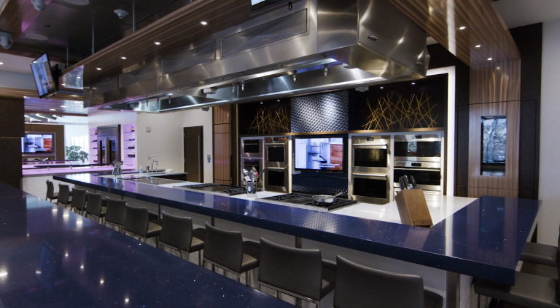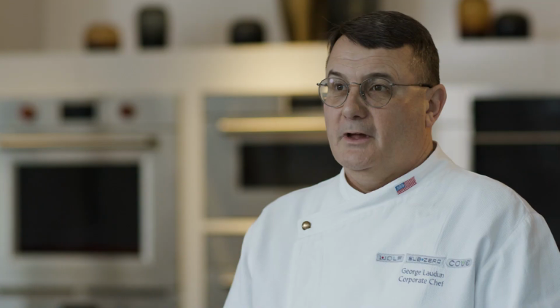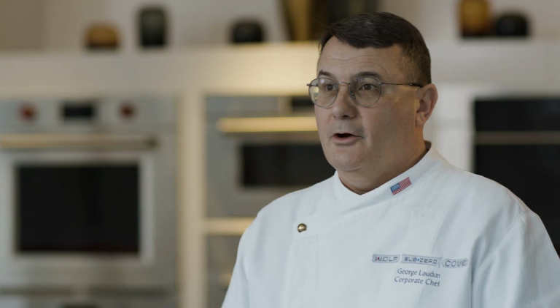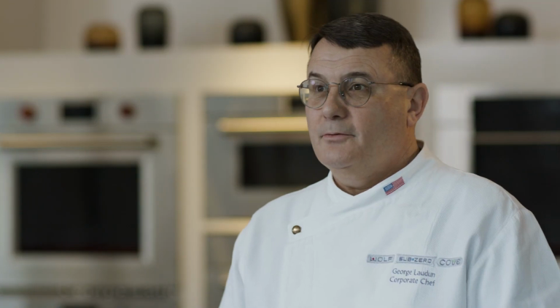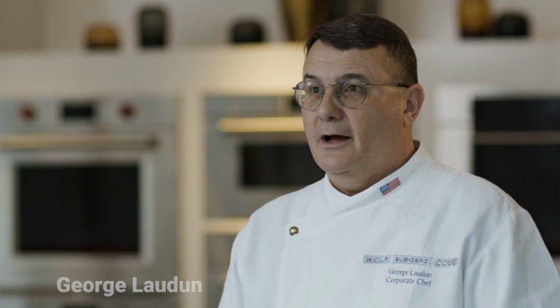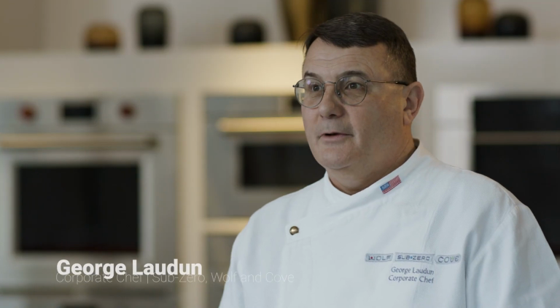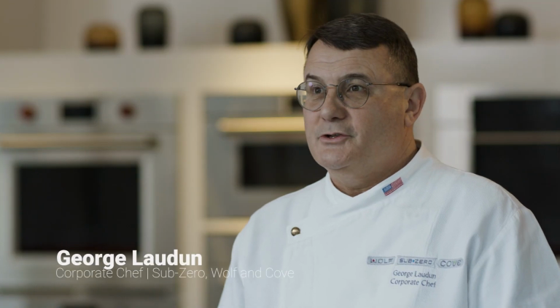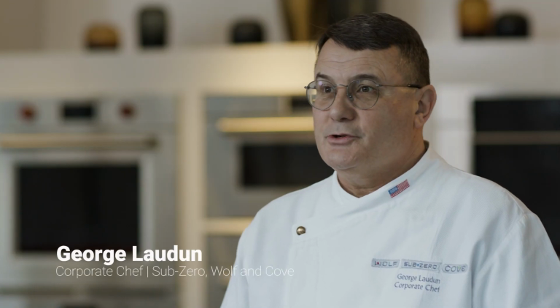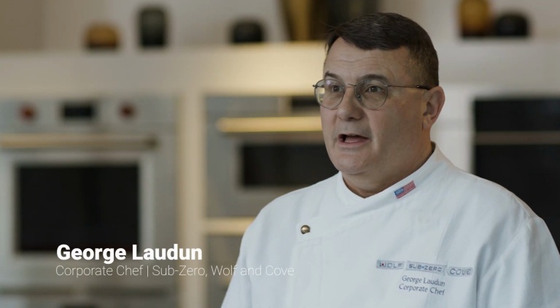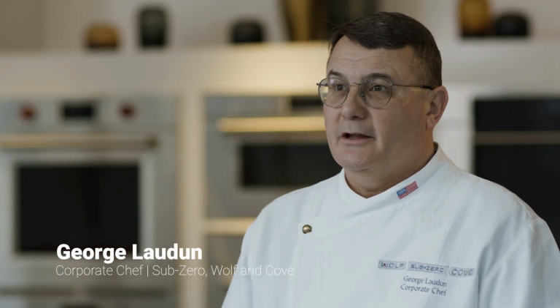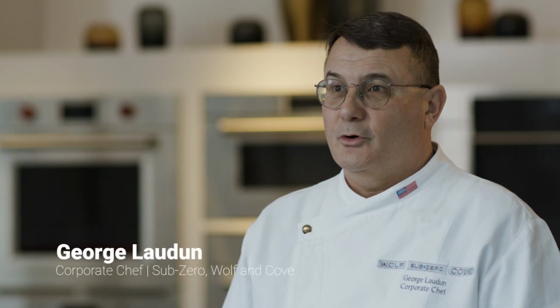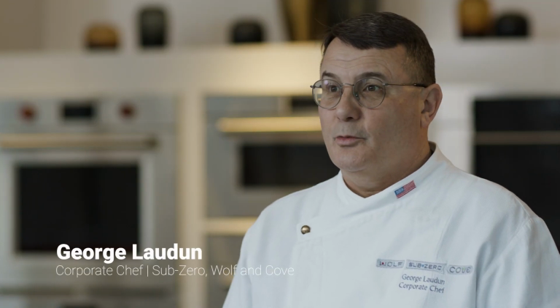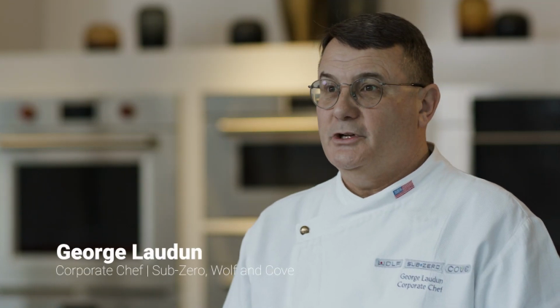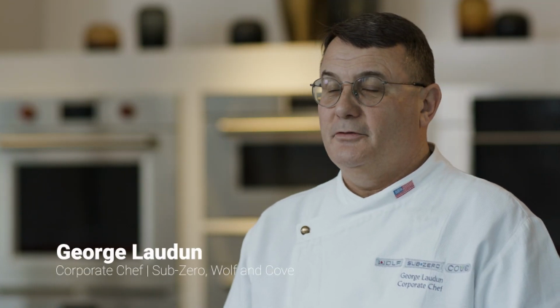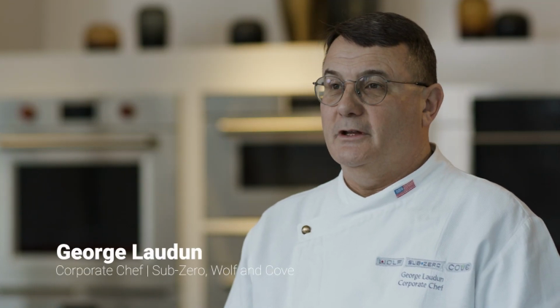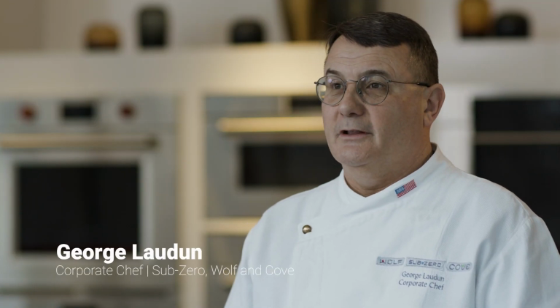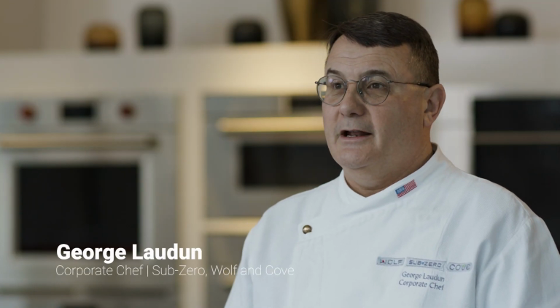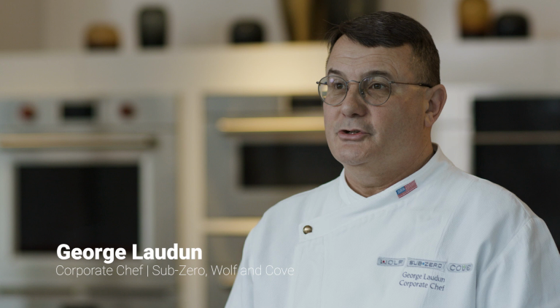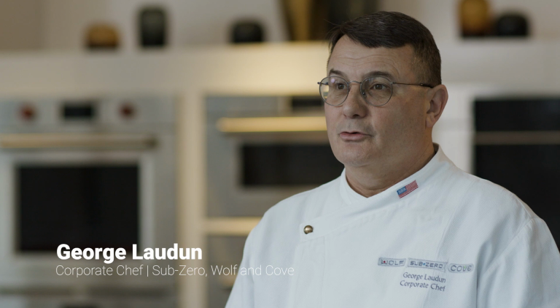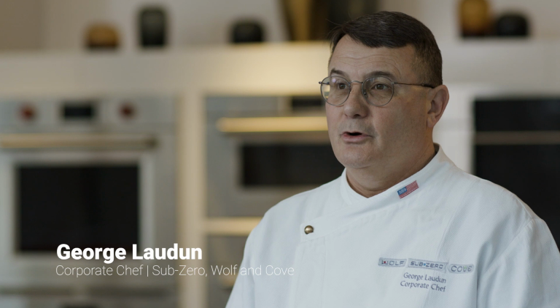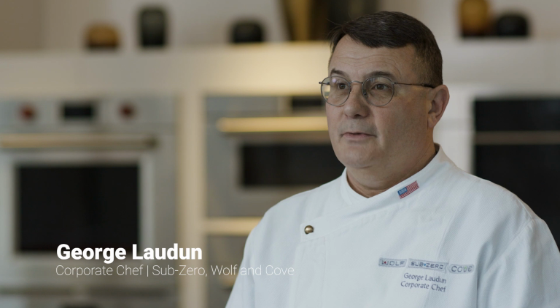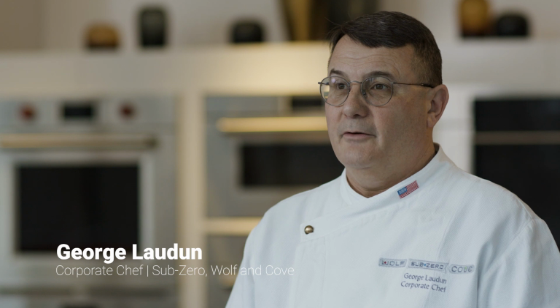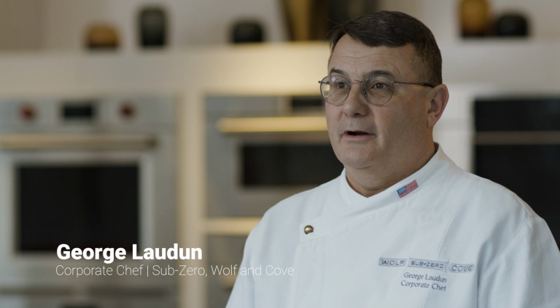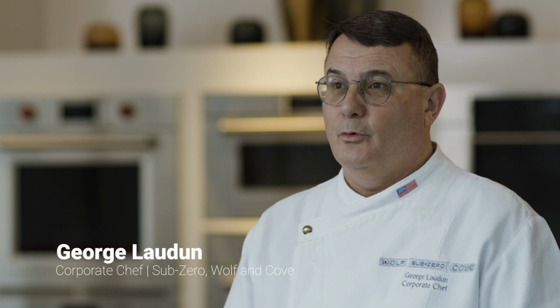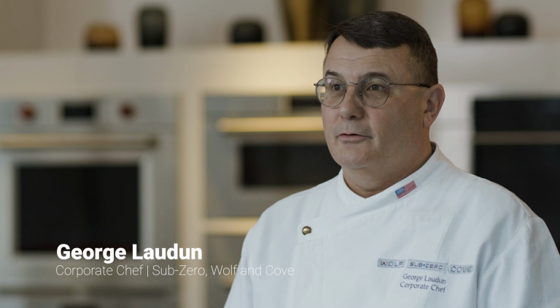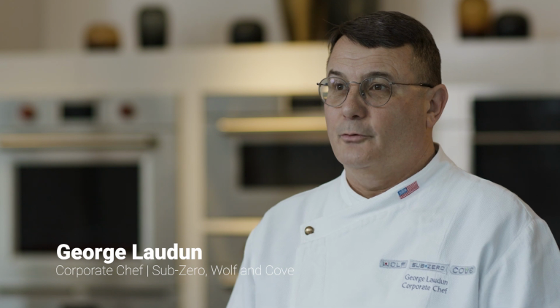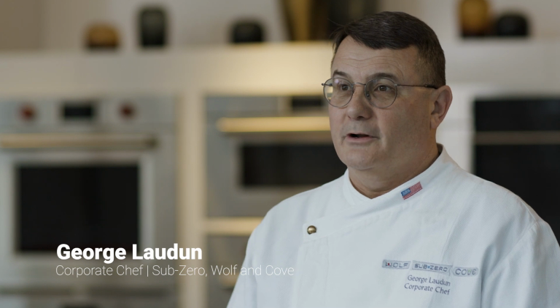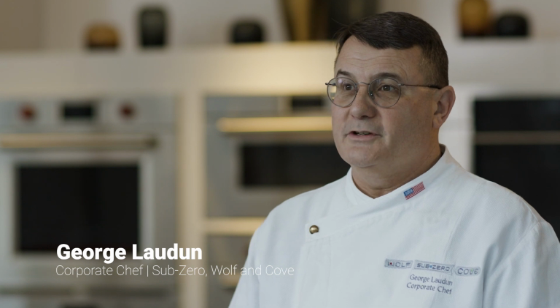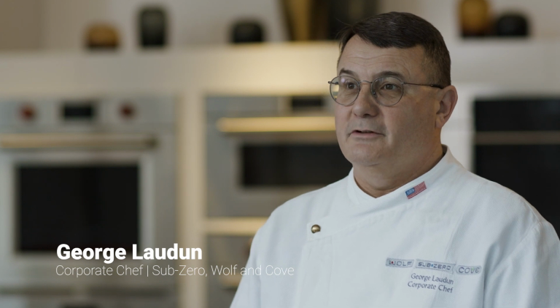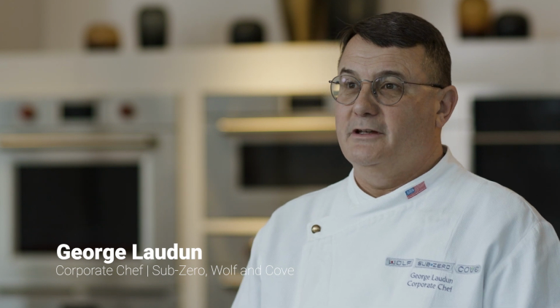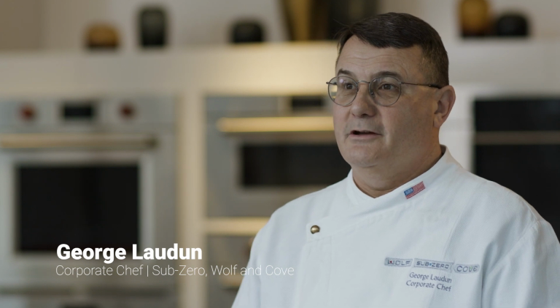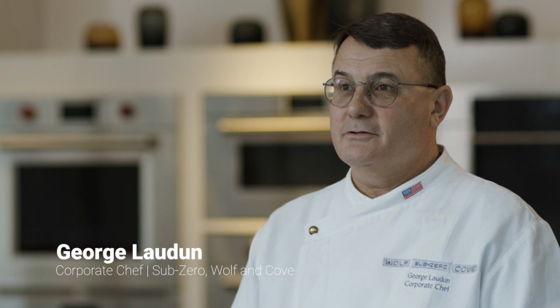Hello, I'm George Loudon. I'm the corporate chef at the Atlanta showroom. I've been on board for nearly 17 years.